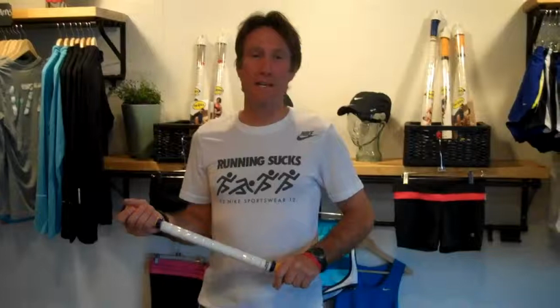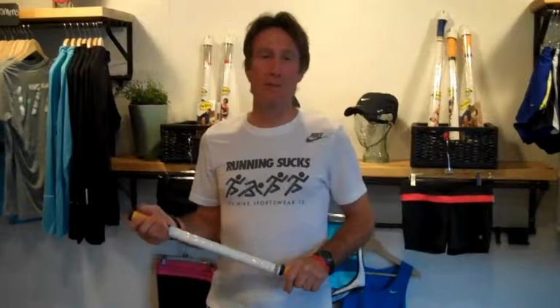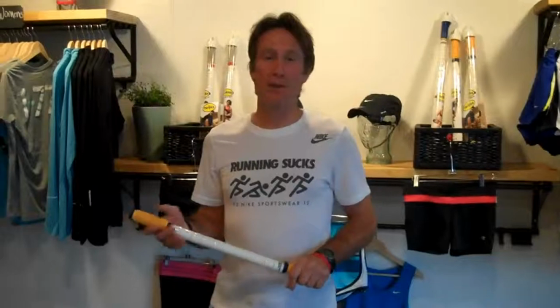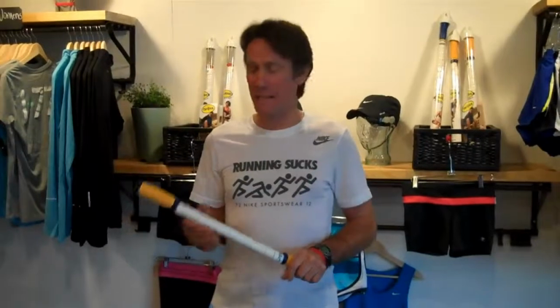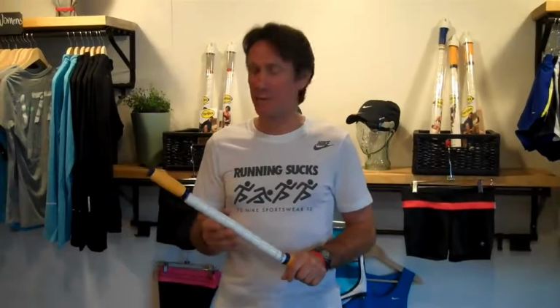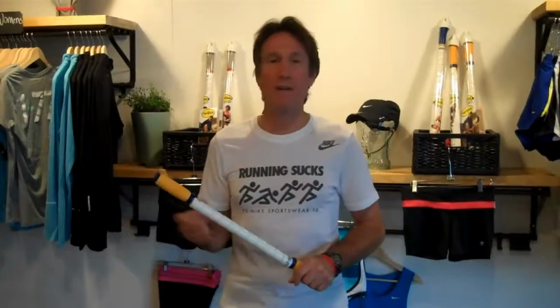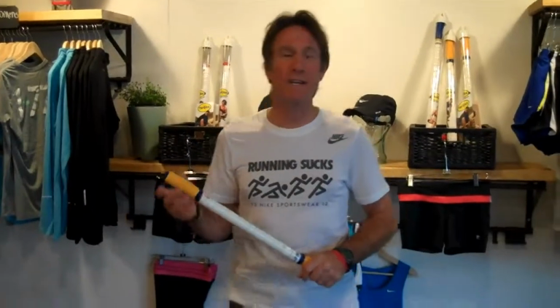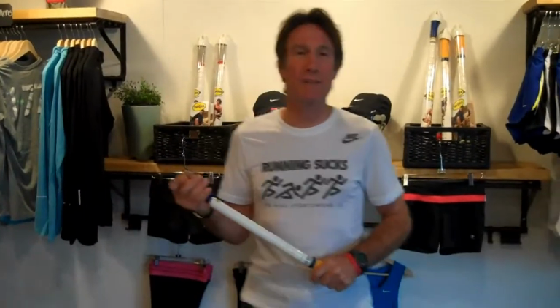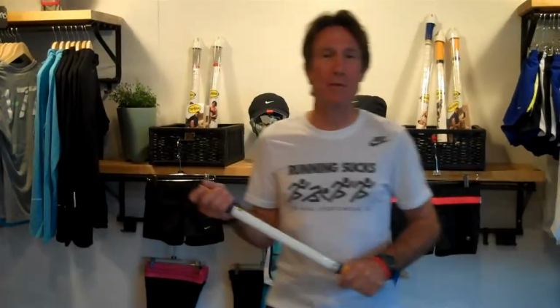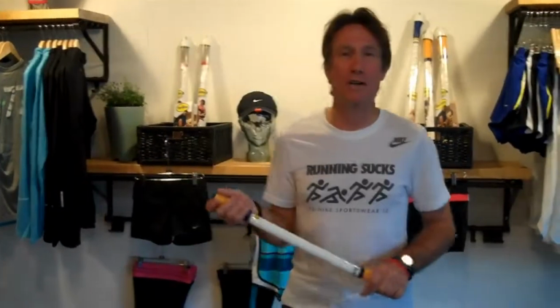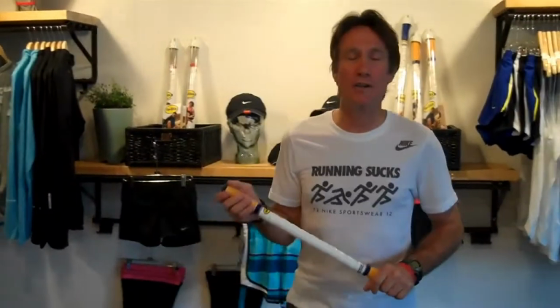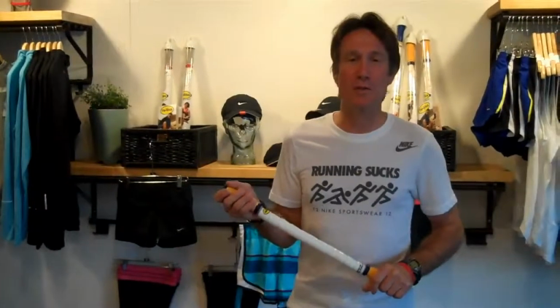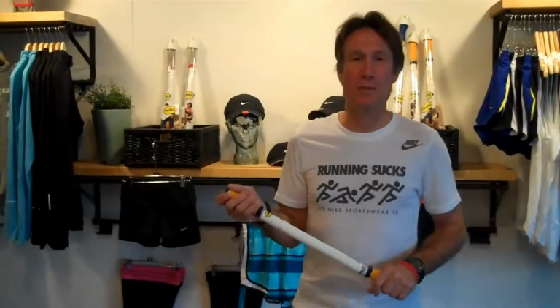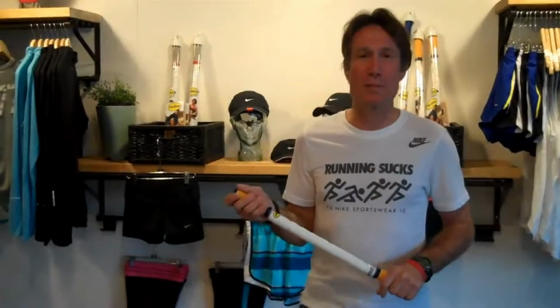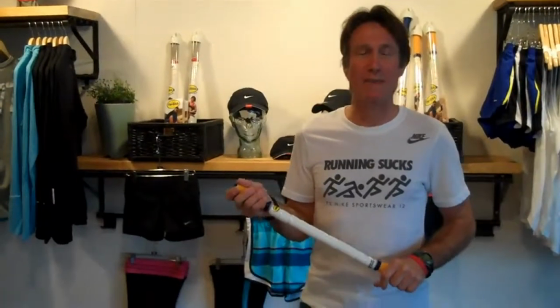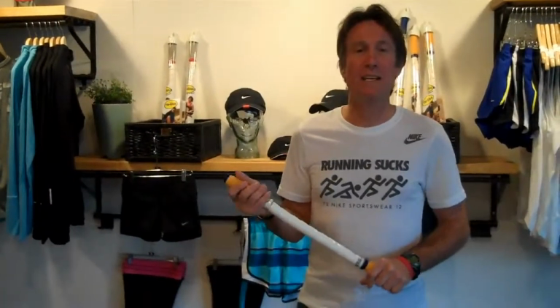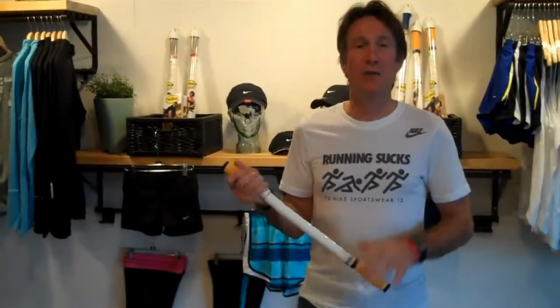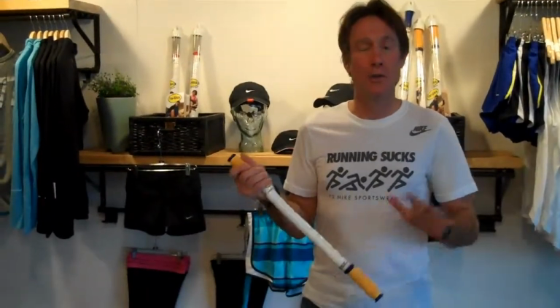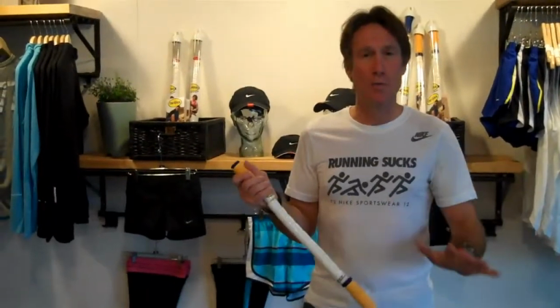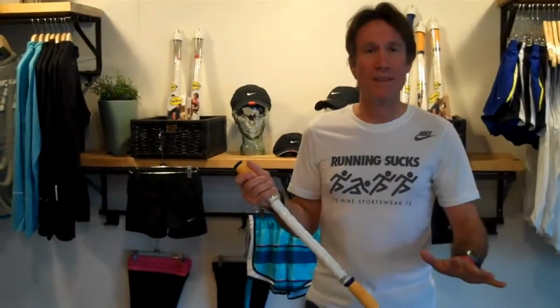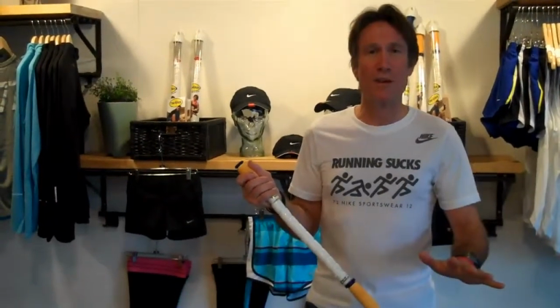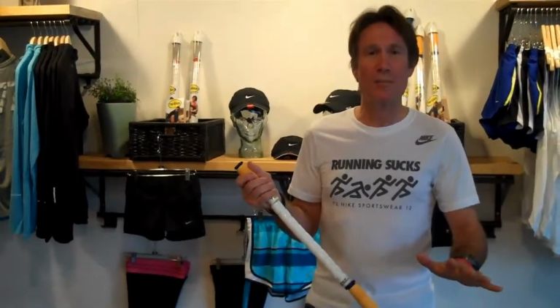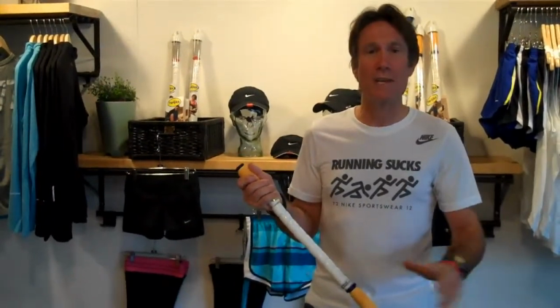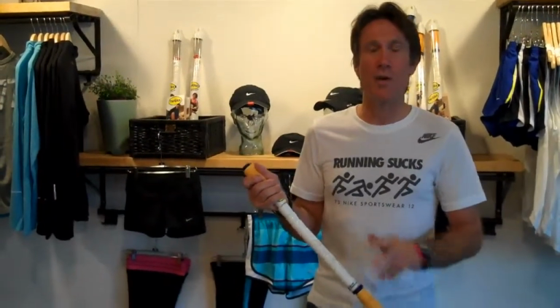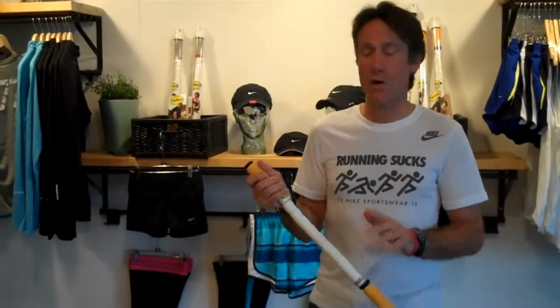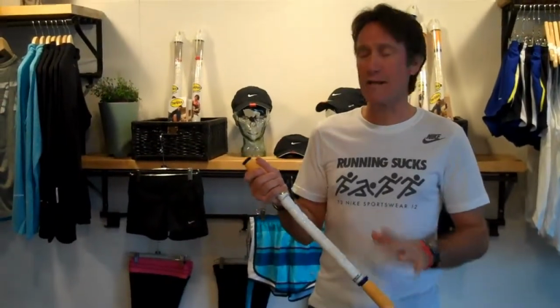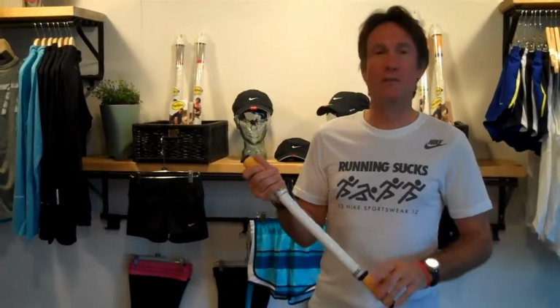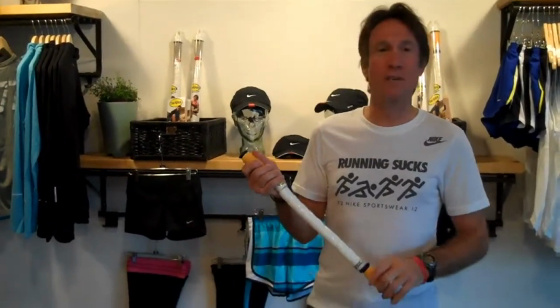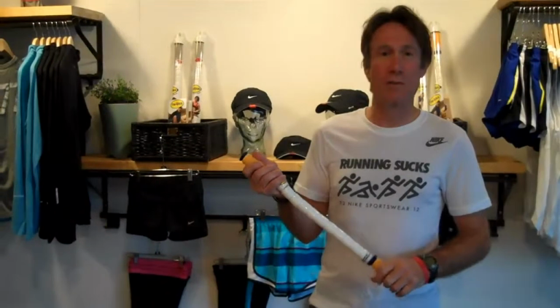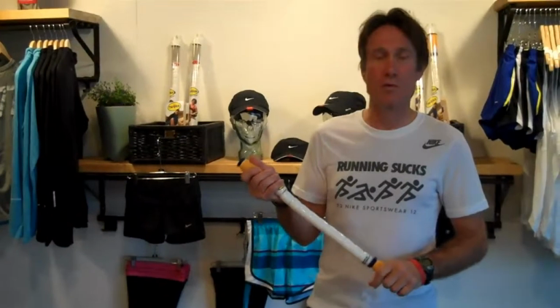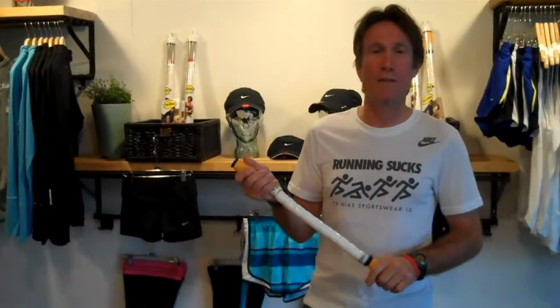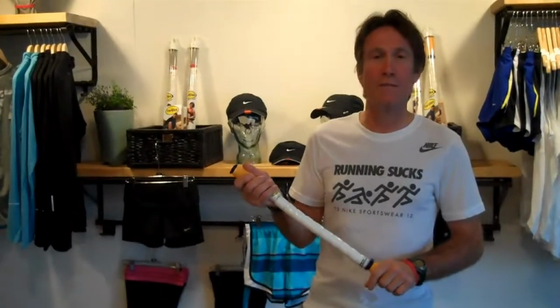I'm Jeff with the Los Angeles Running Company, and I want to talk to you a little bit about trigger point therapy or intracellular relief.